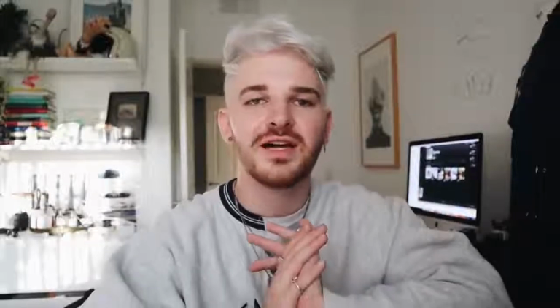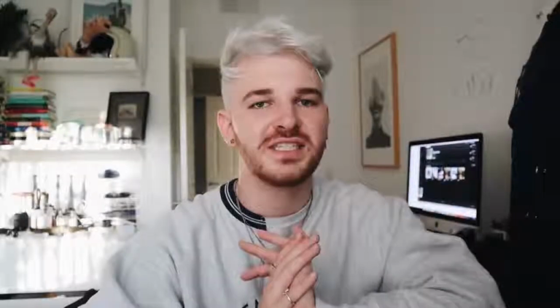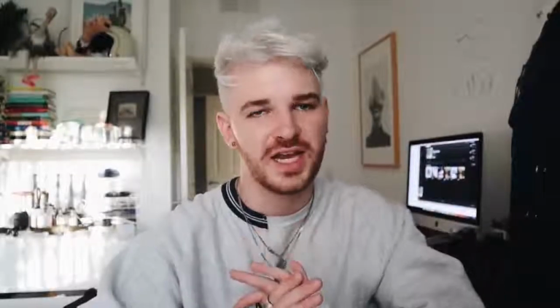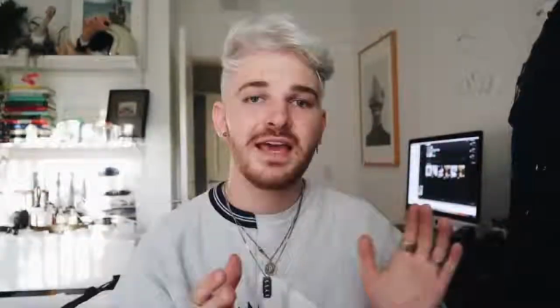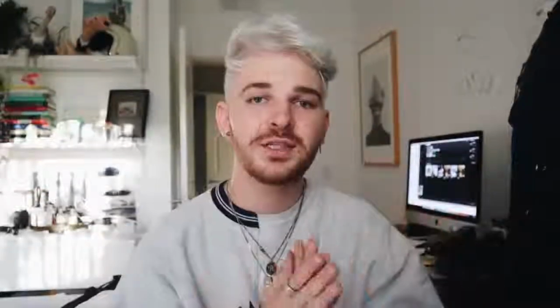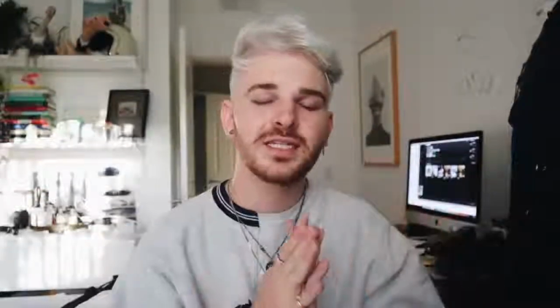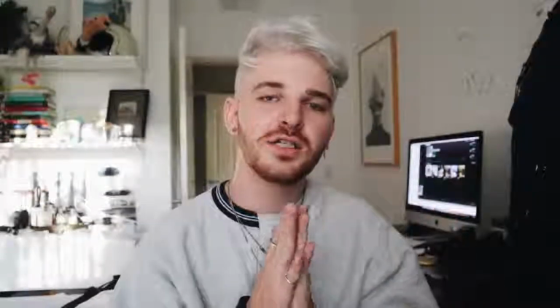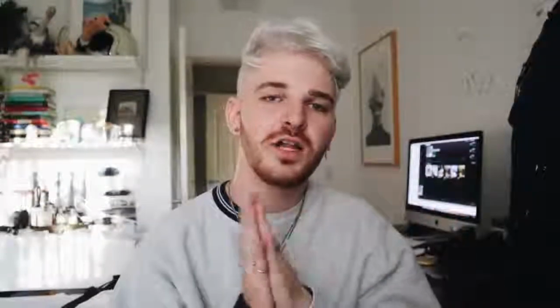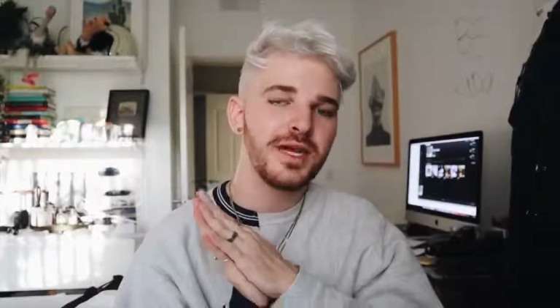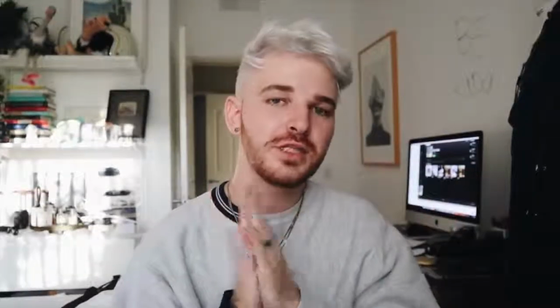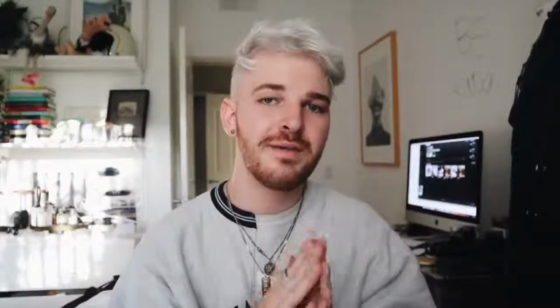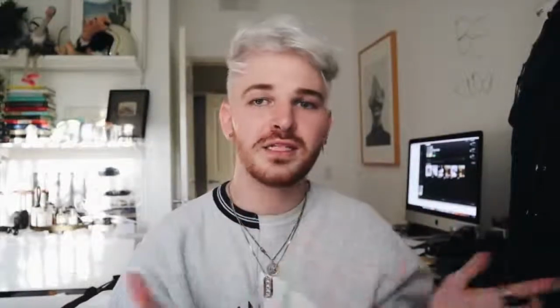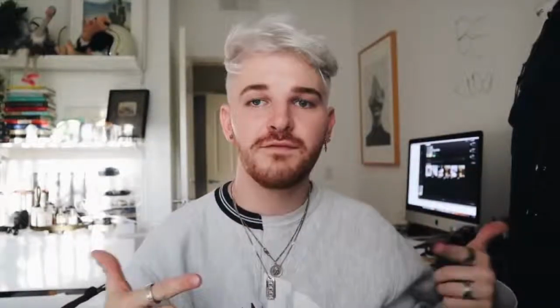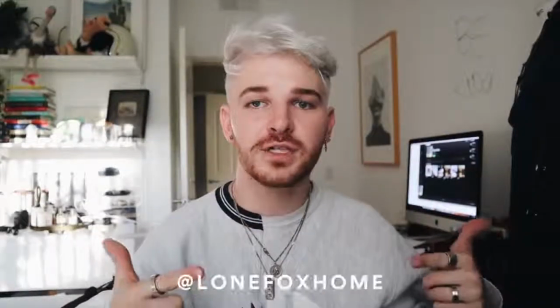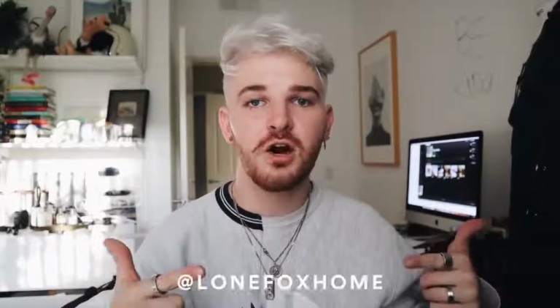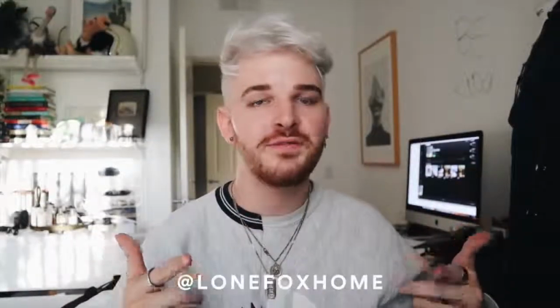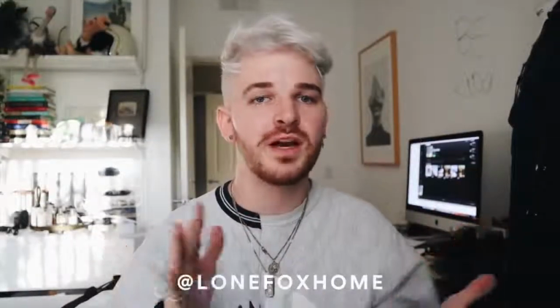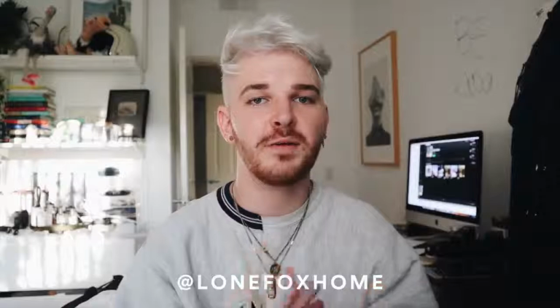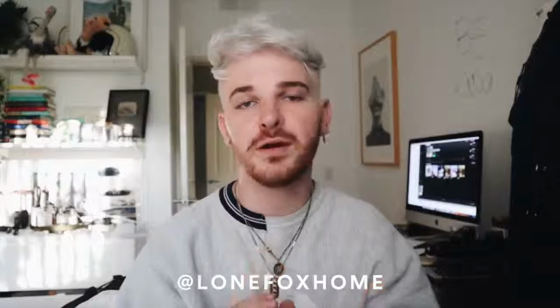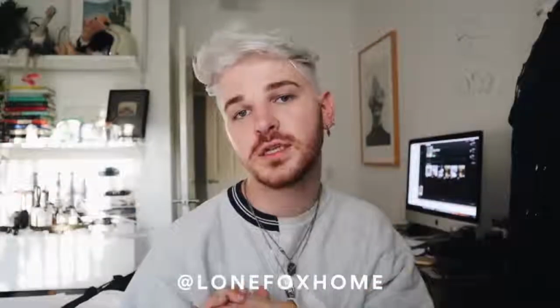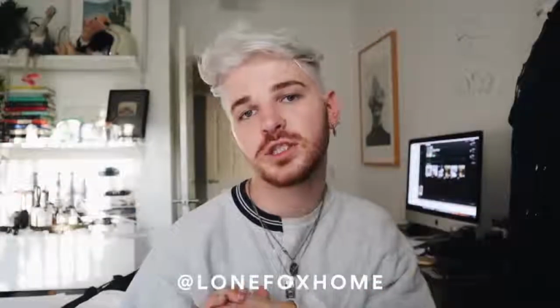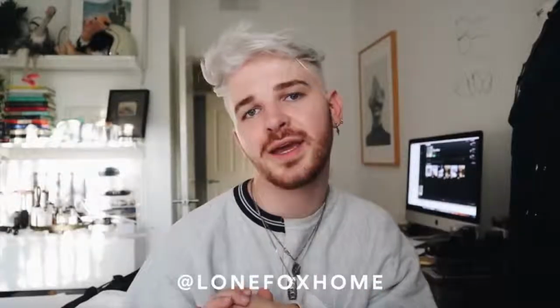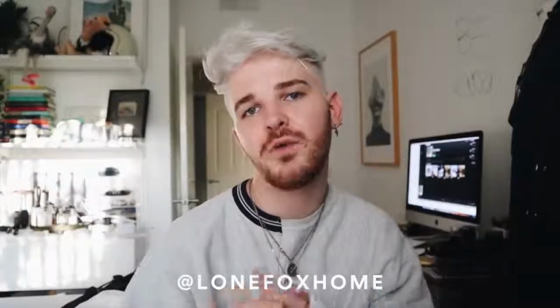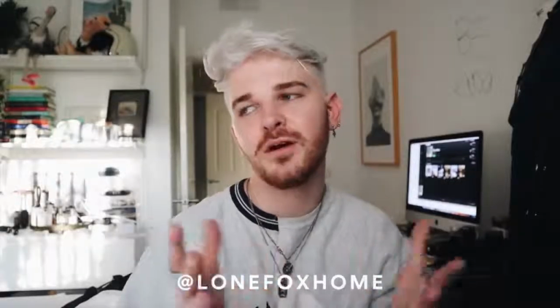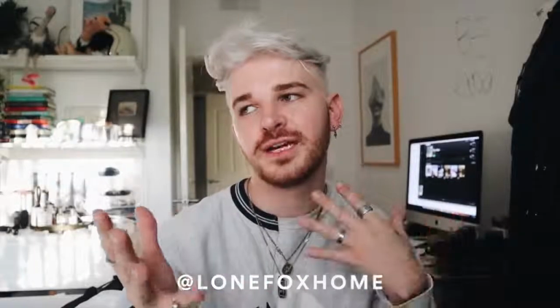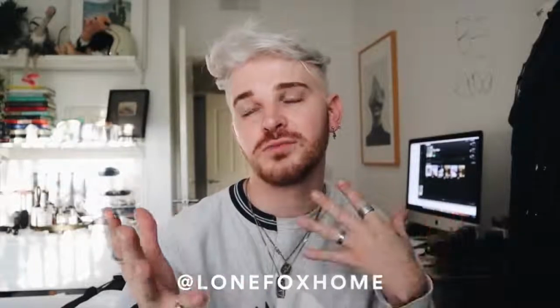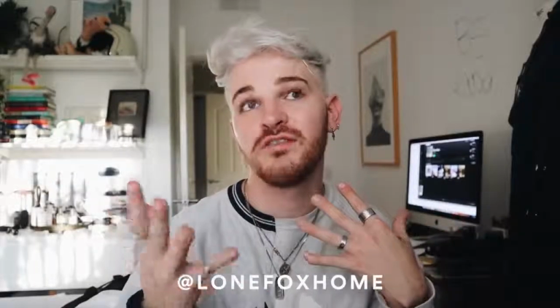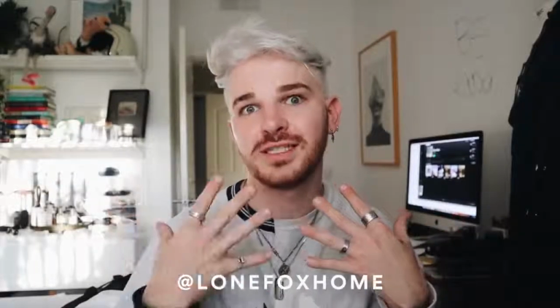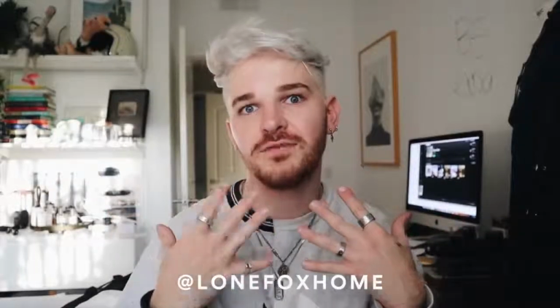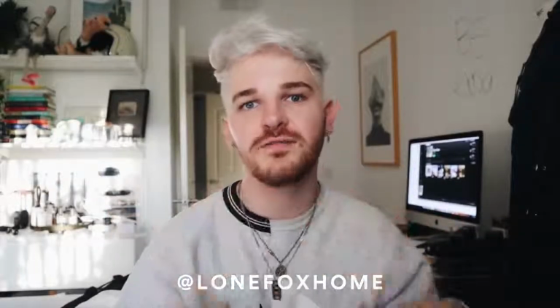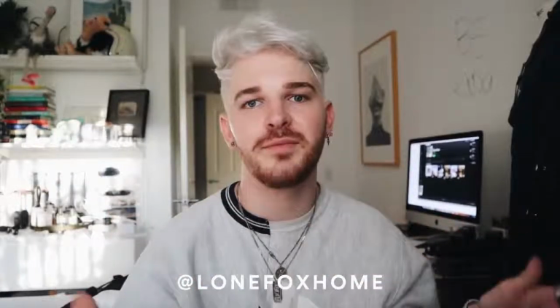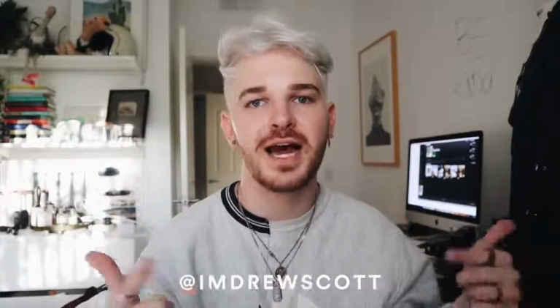If you'd like to follow me on Instagram, it is lonefoxhome, and if you want to follow my personal Instagram account where I post pictures more of myself, you can follow me there too. But without further ado, let's just get into this video.